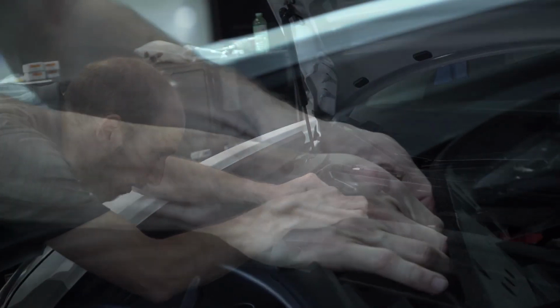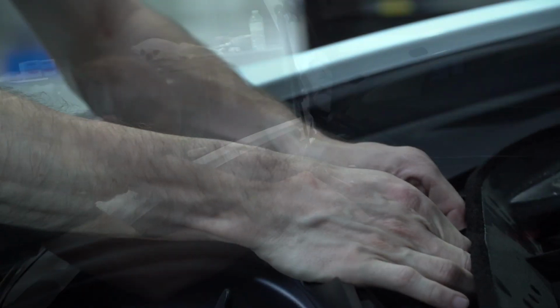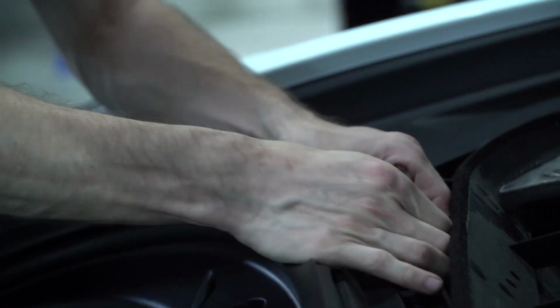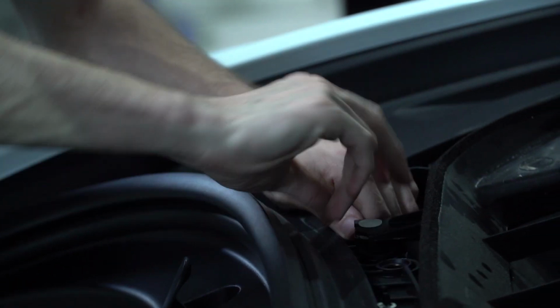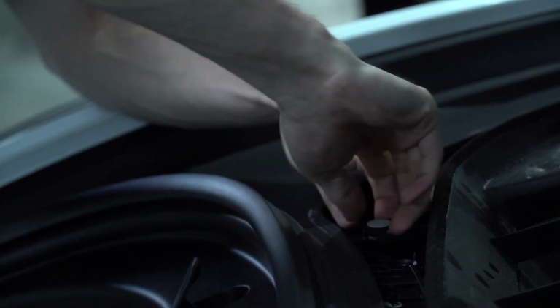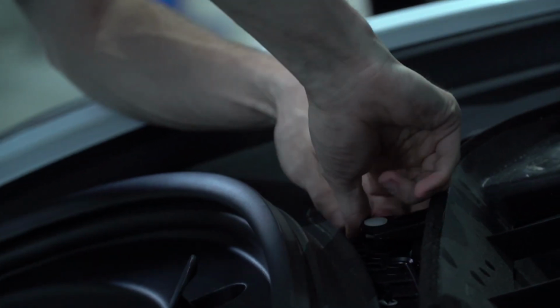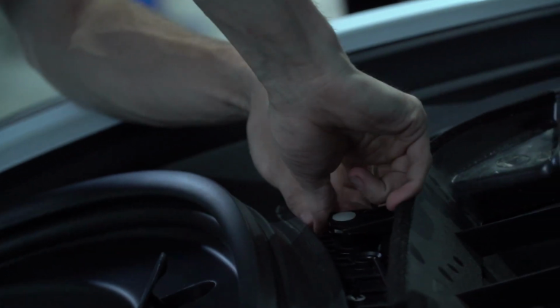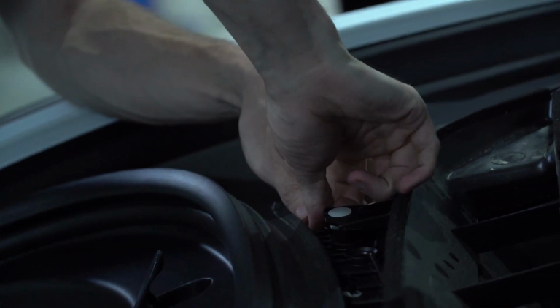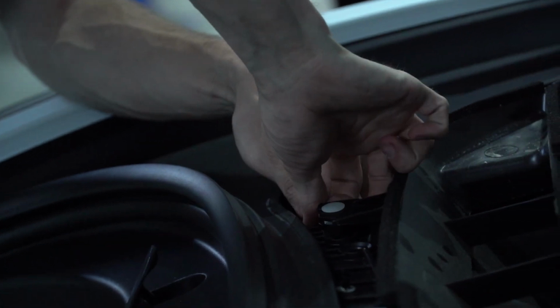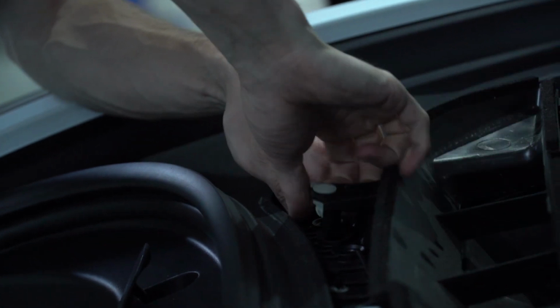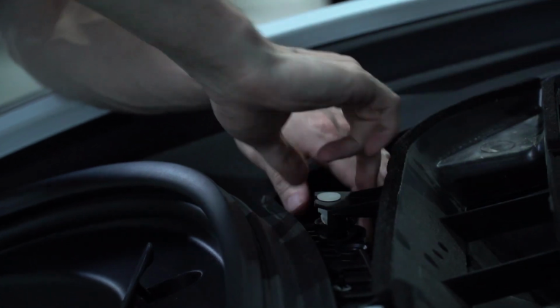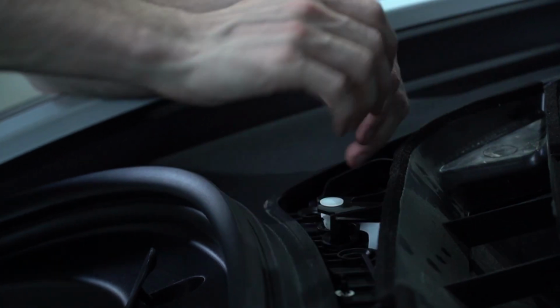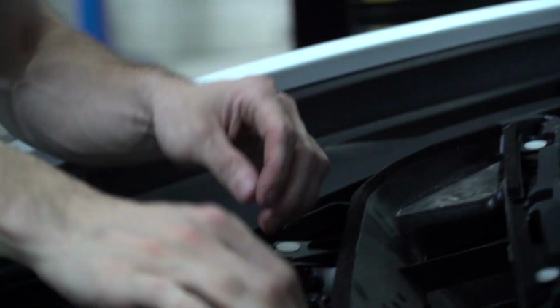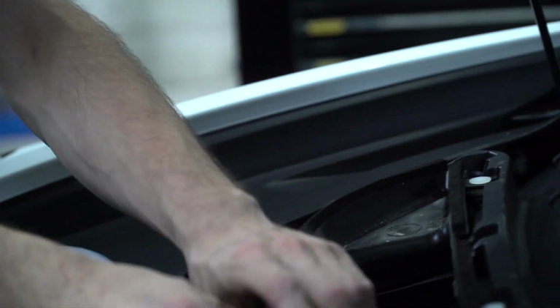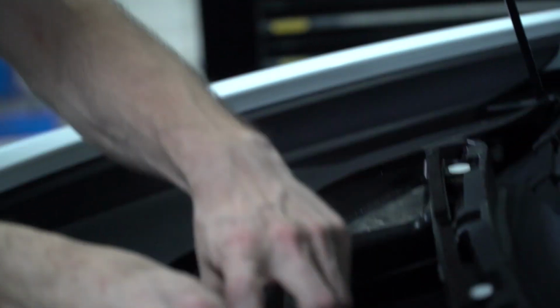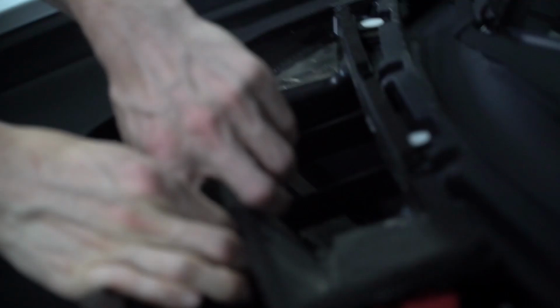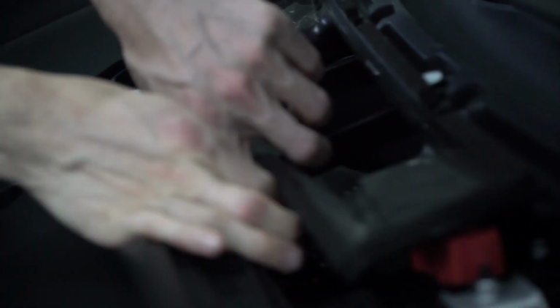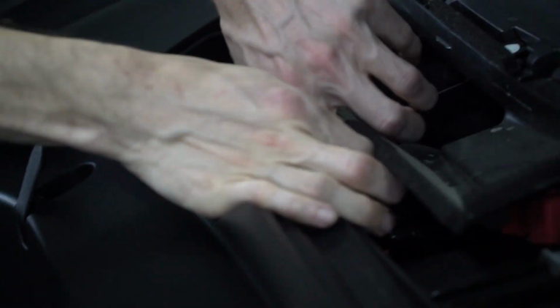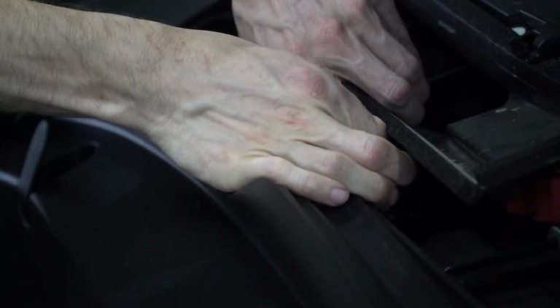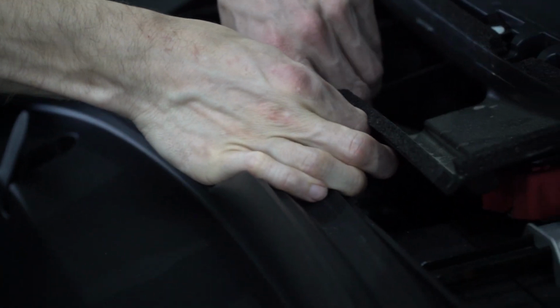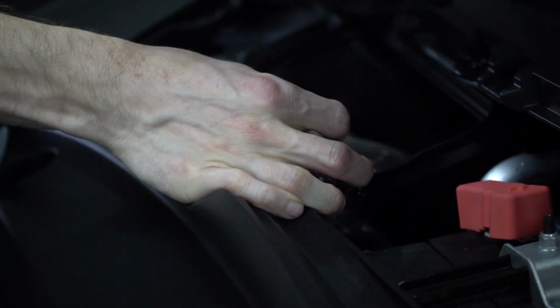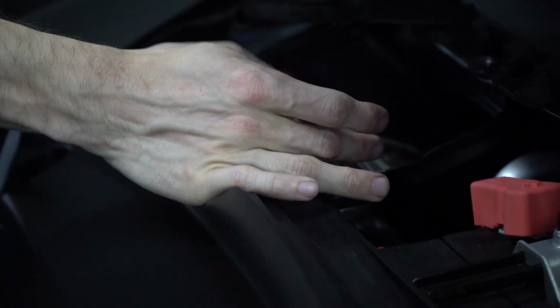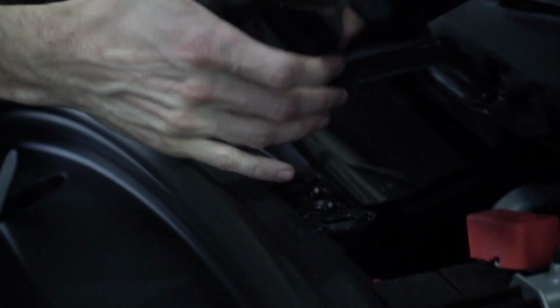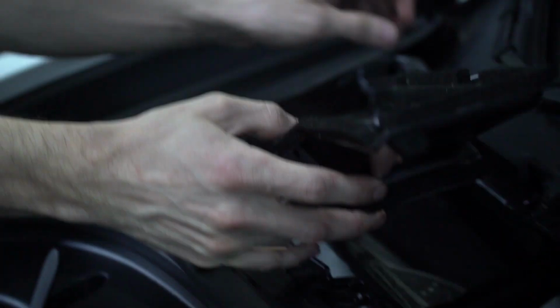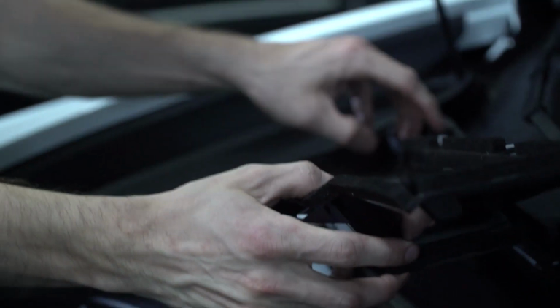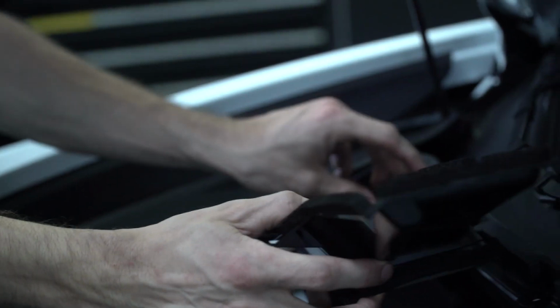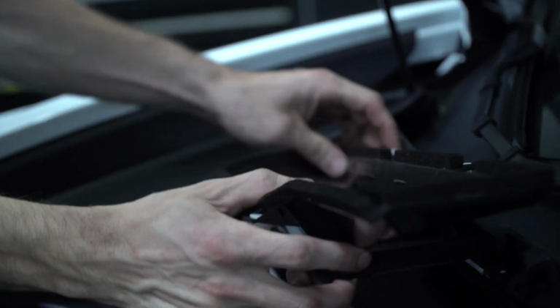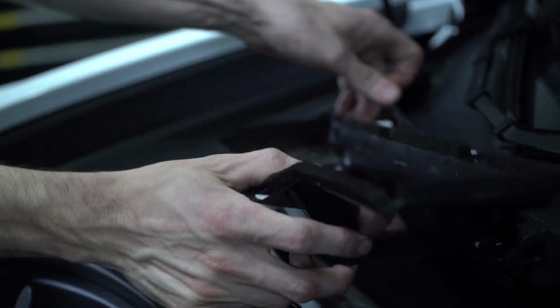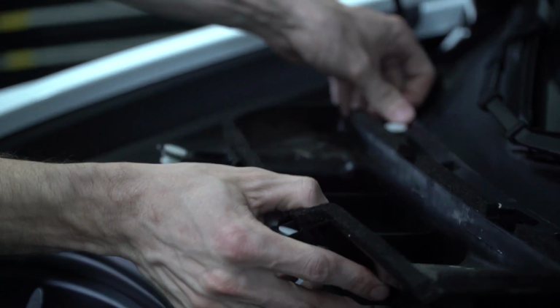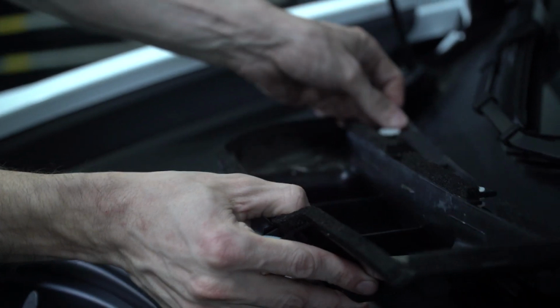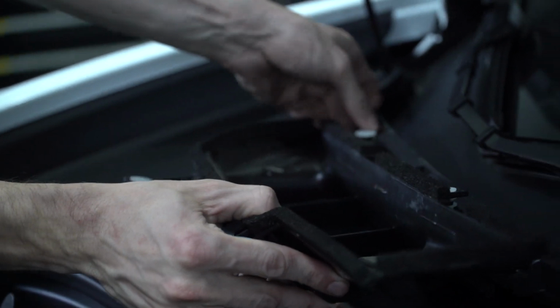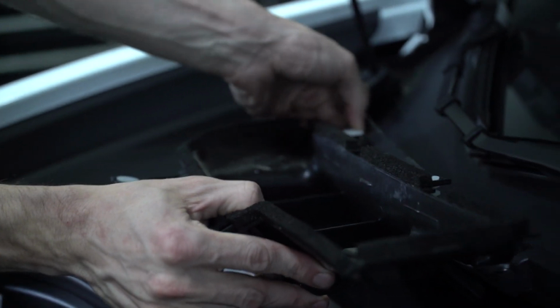This piece just pops out. Be careful — these clips are kind of delicate.